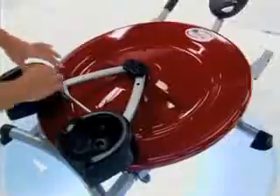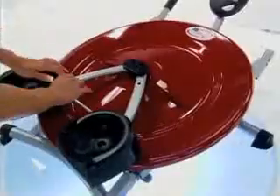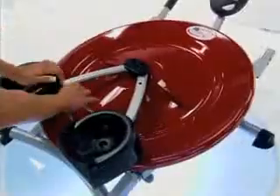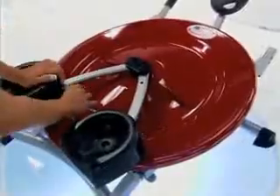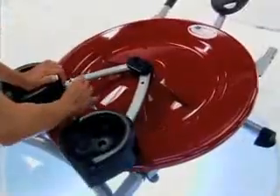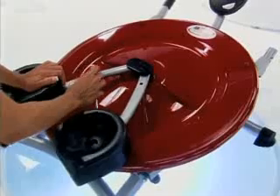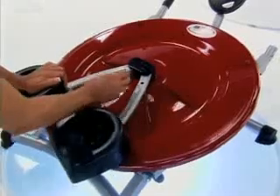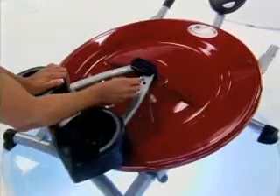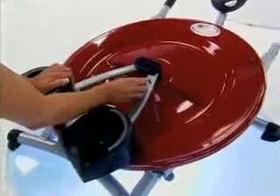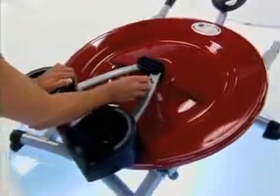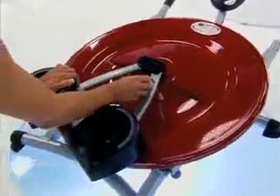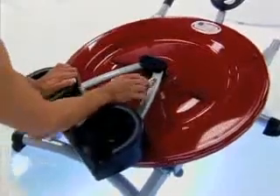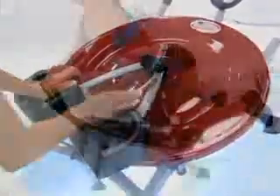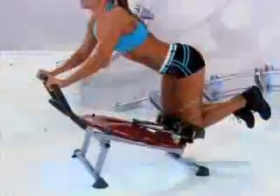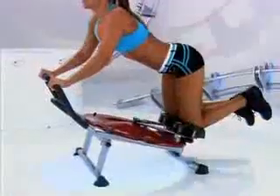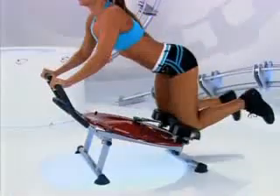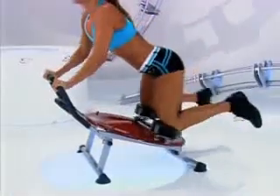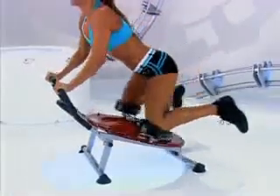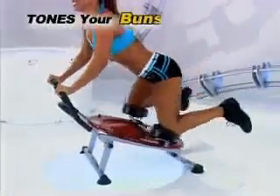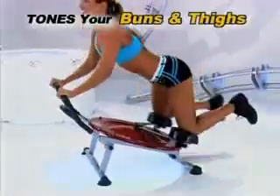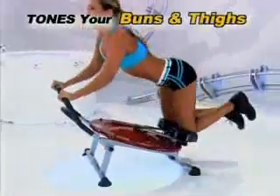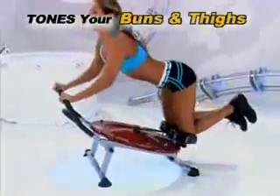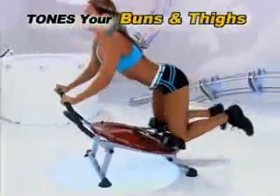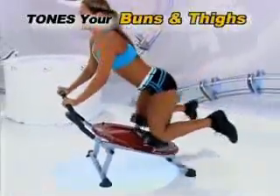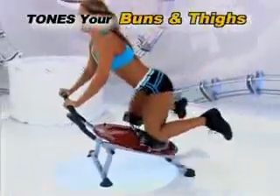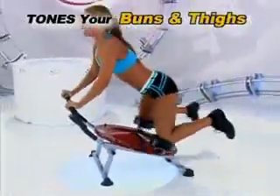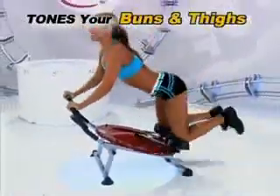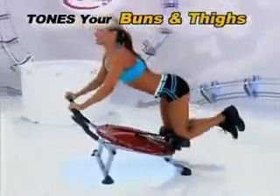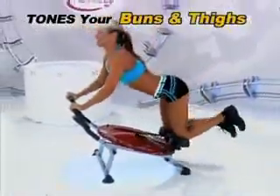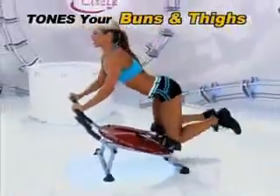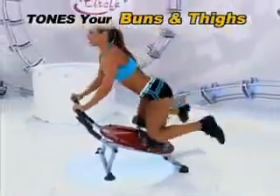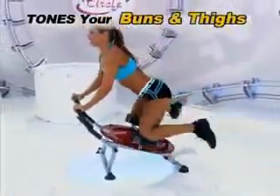And watch this — simply remove the pin and the Ab Circle Pro becomes a fat-burning bun and thigh machine.